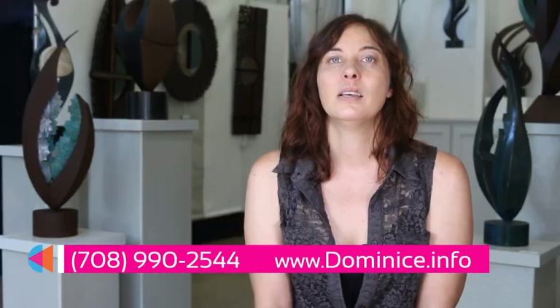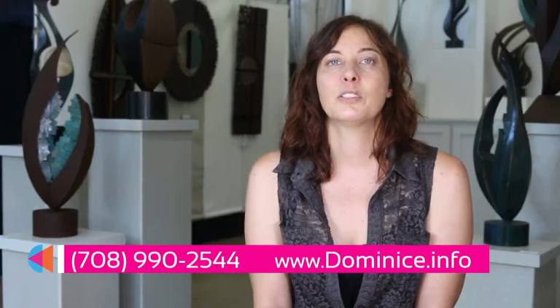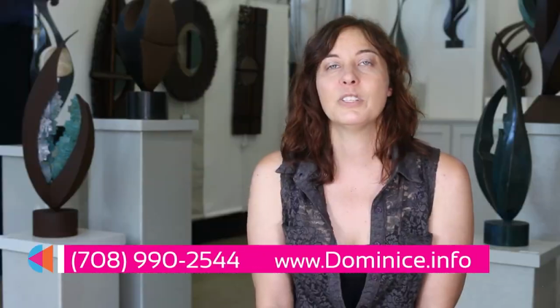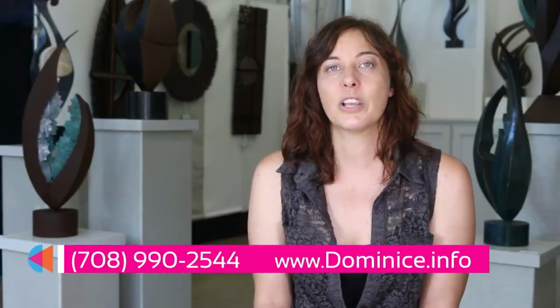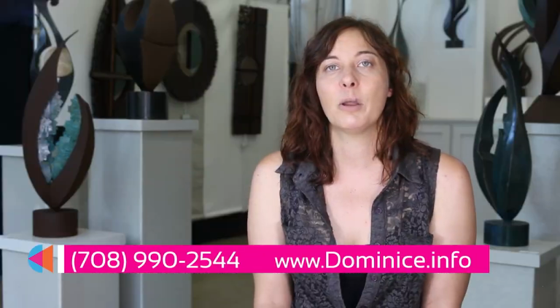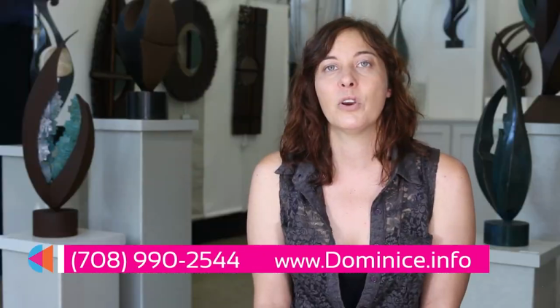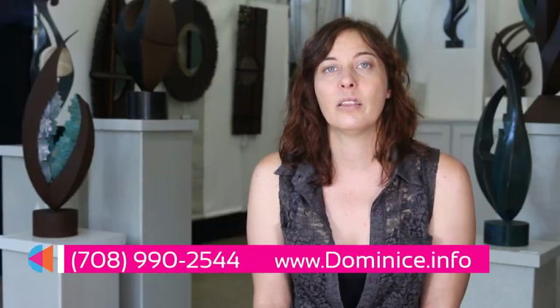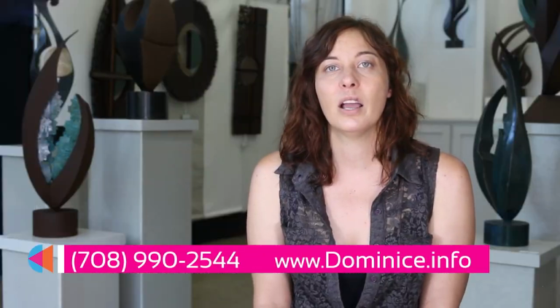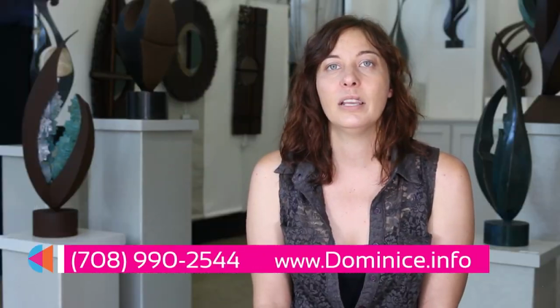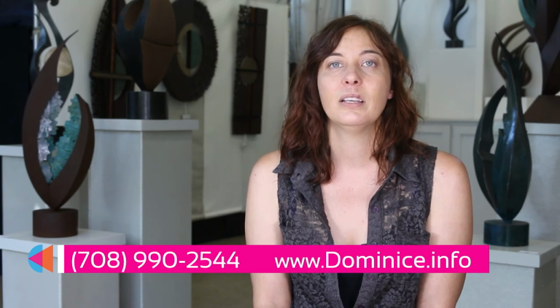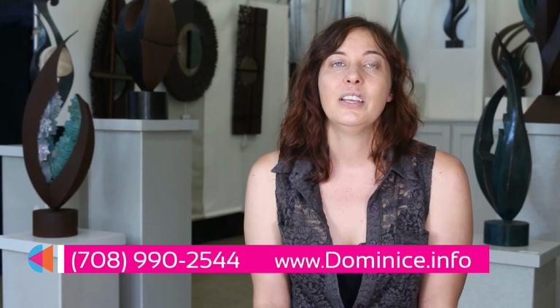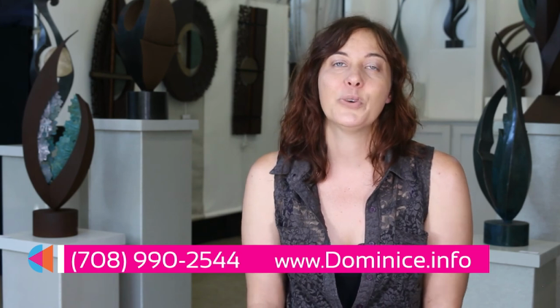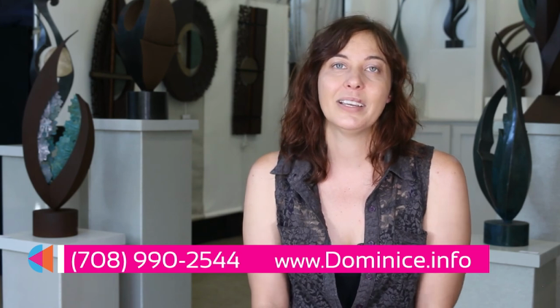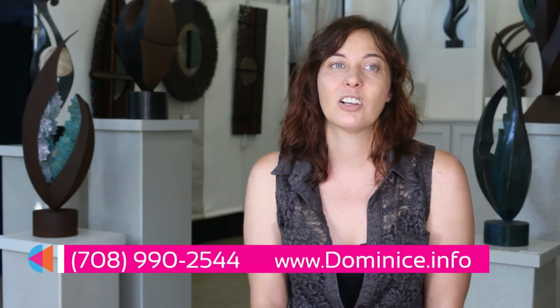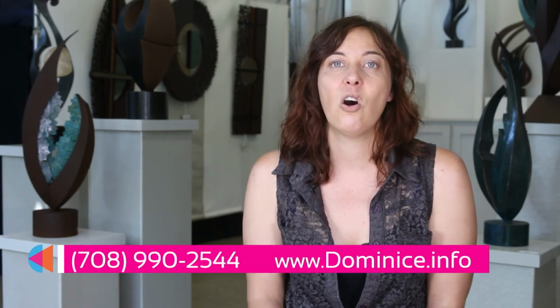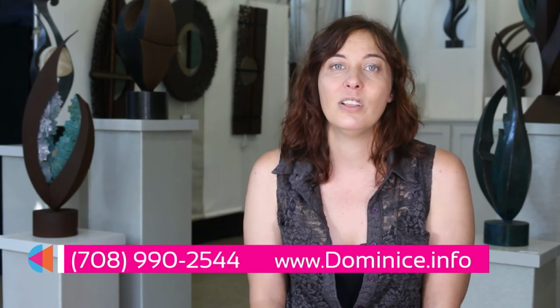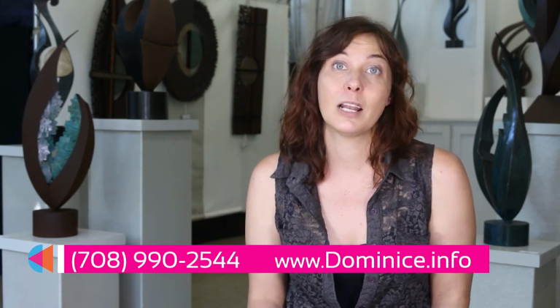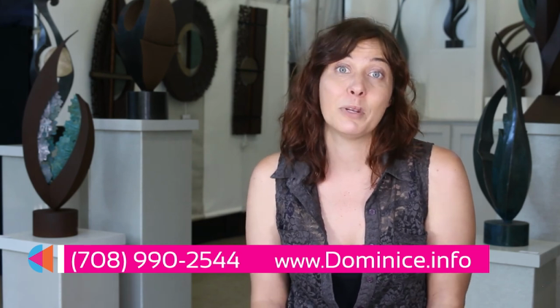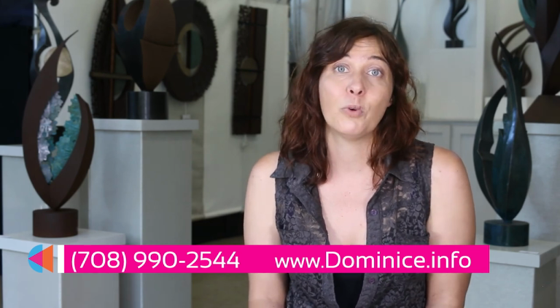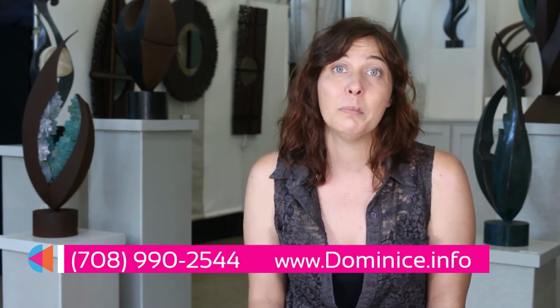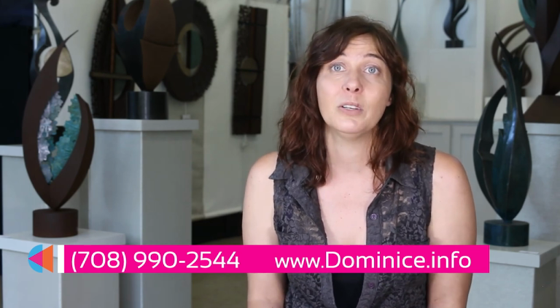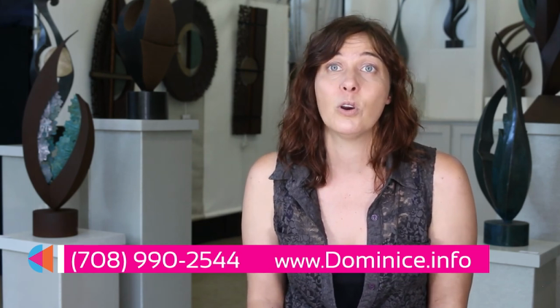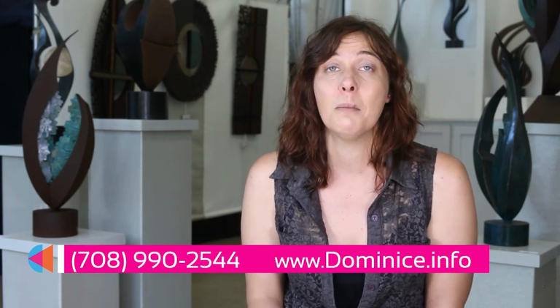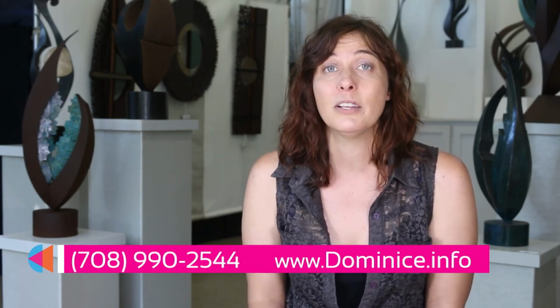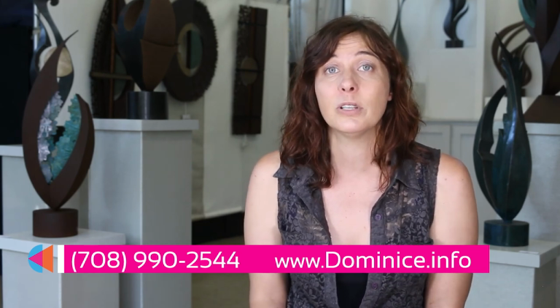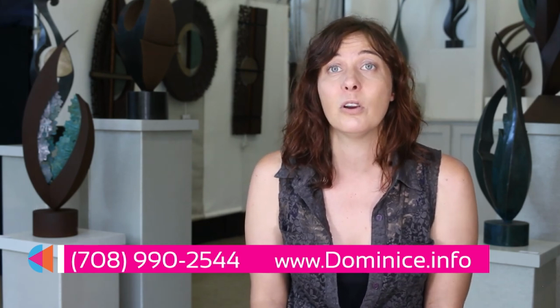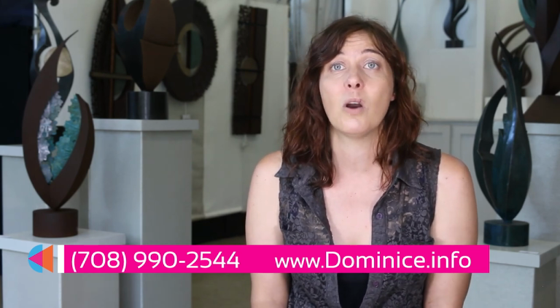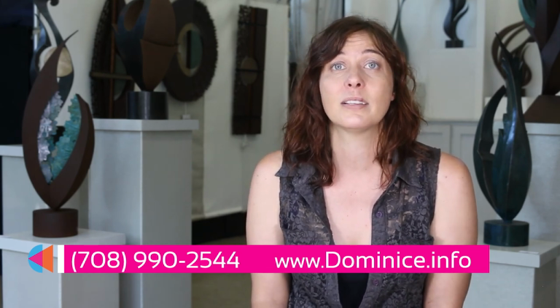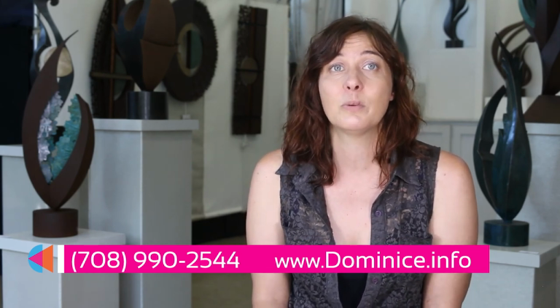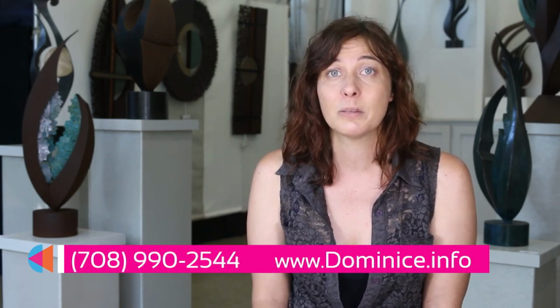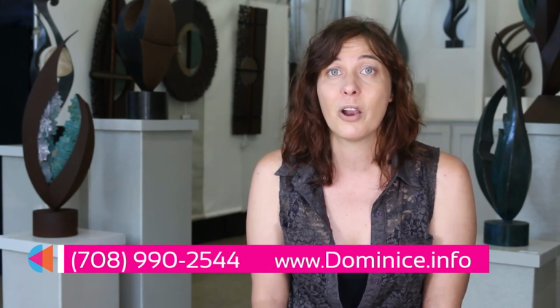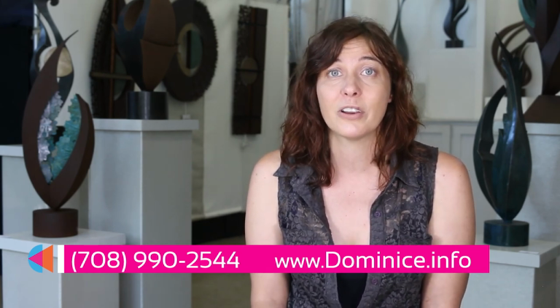Please check out my work online. You can call and set up an appointment, or come by during Art Walk and see what's in progress.